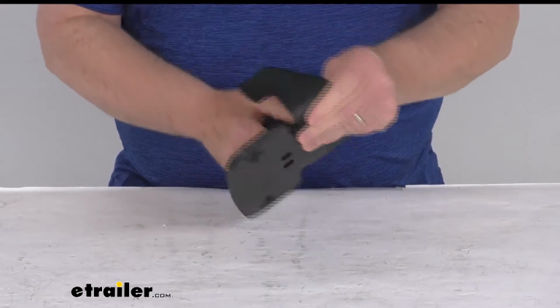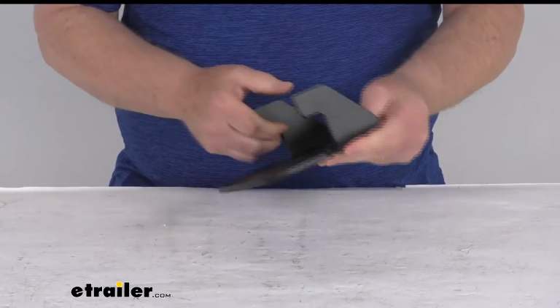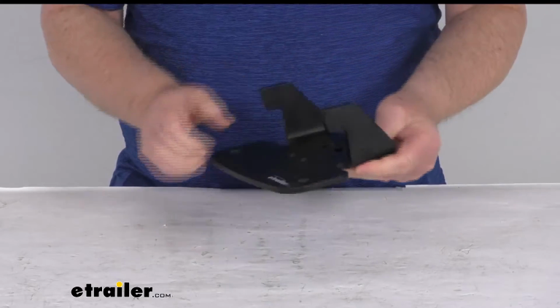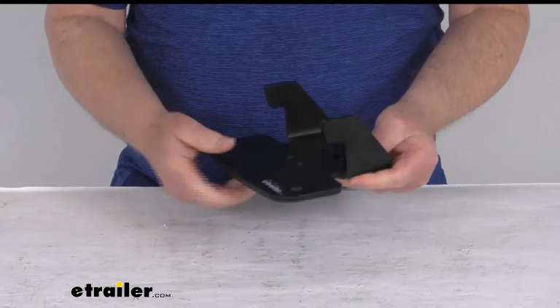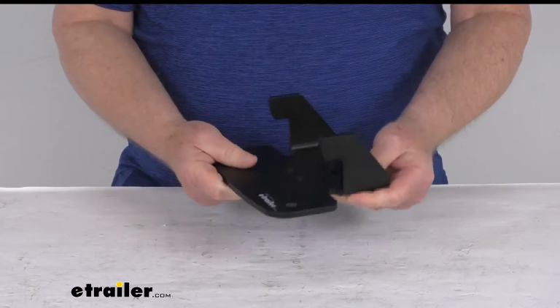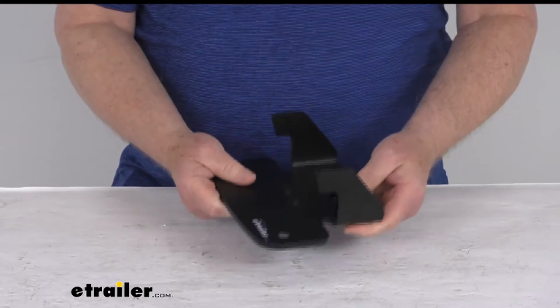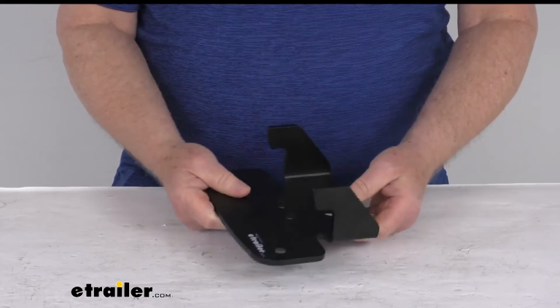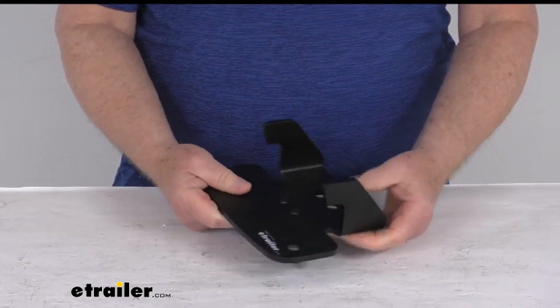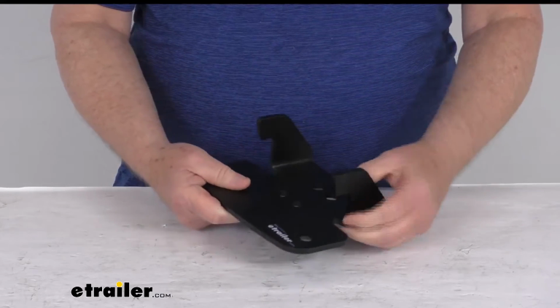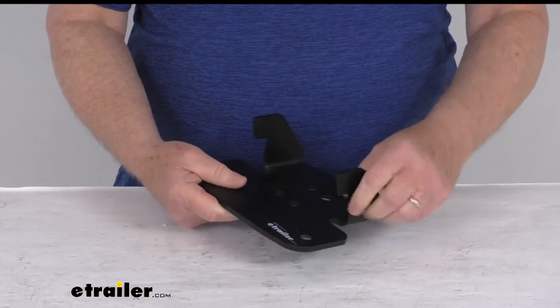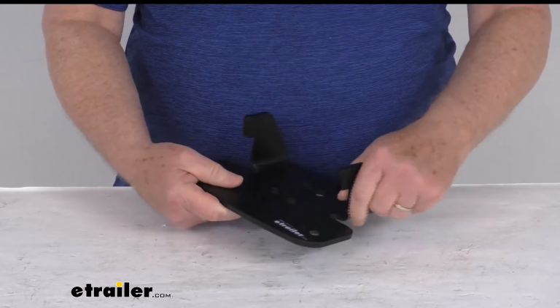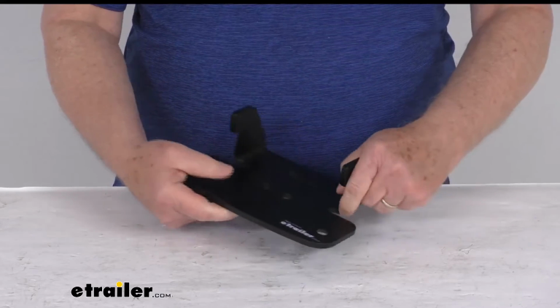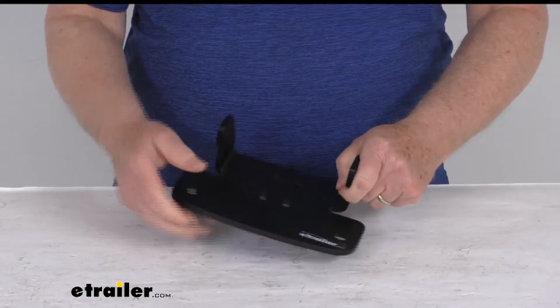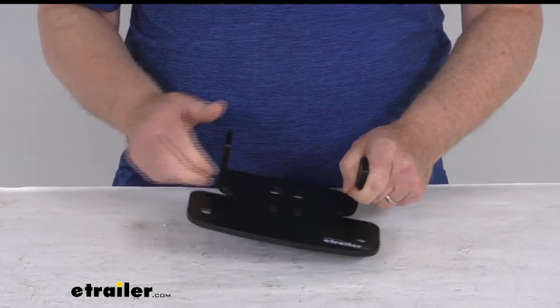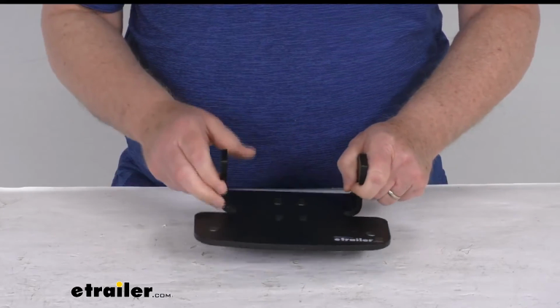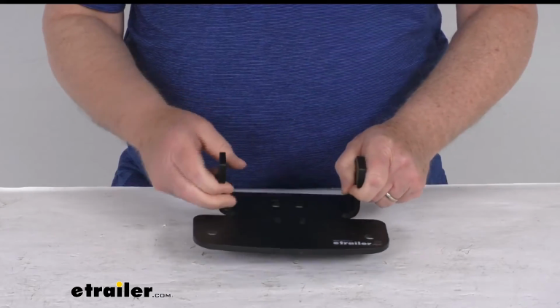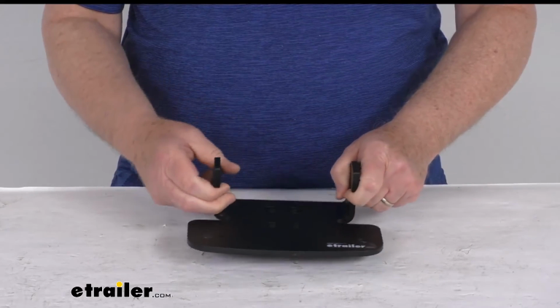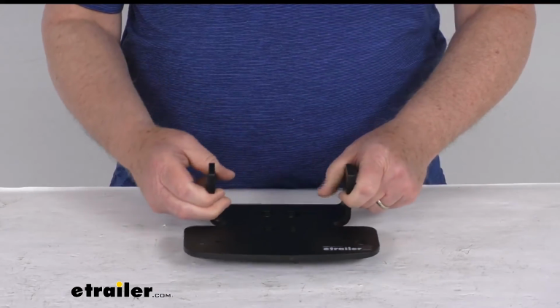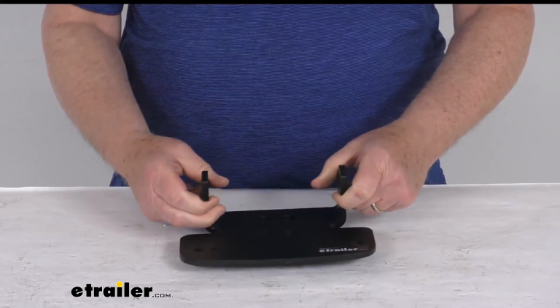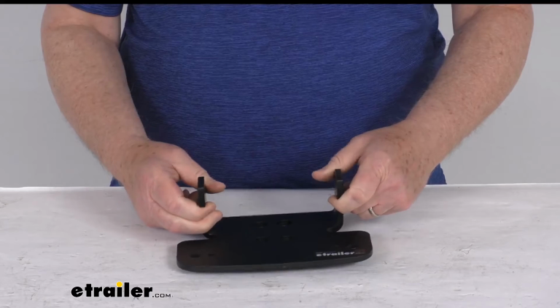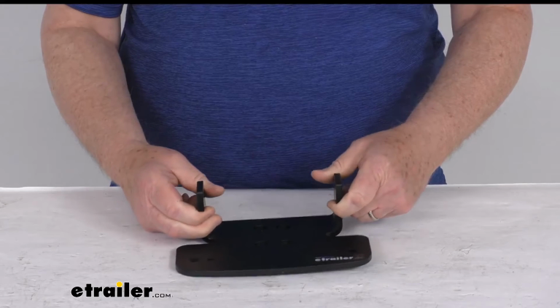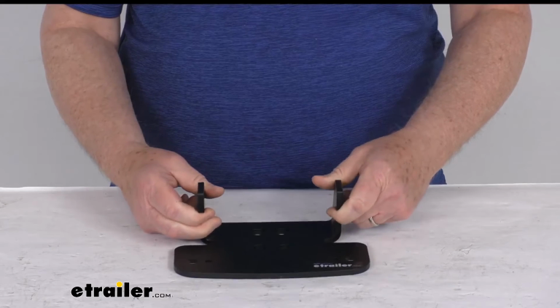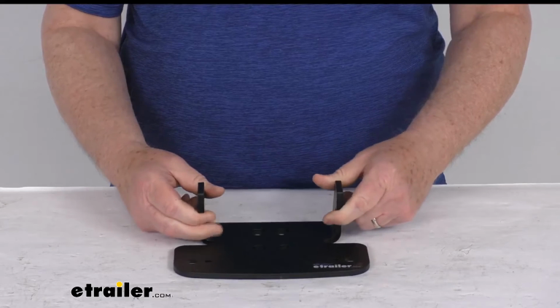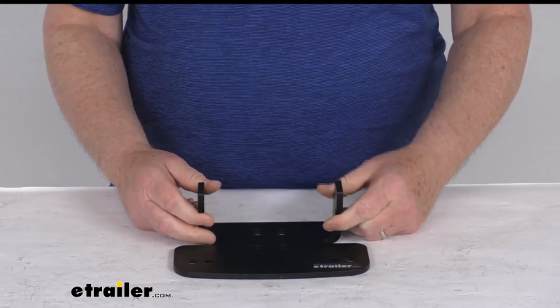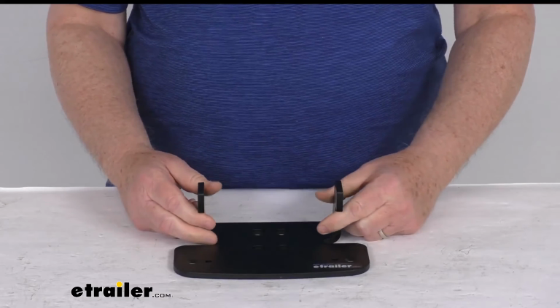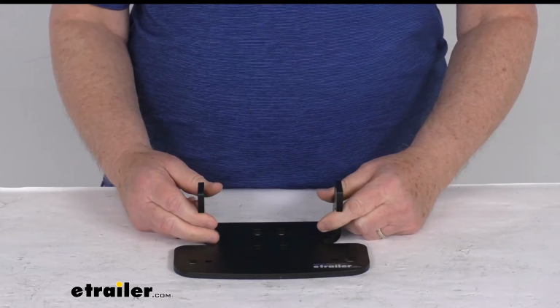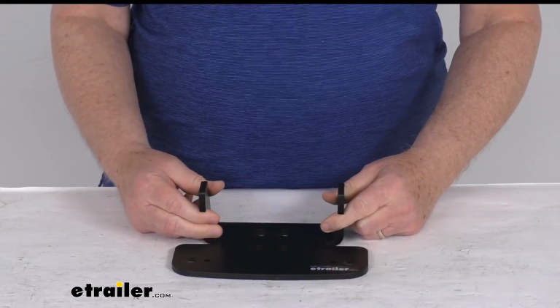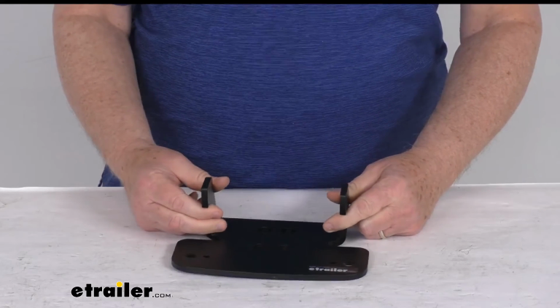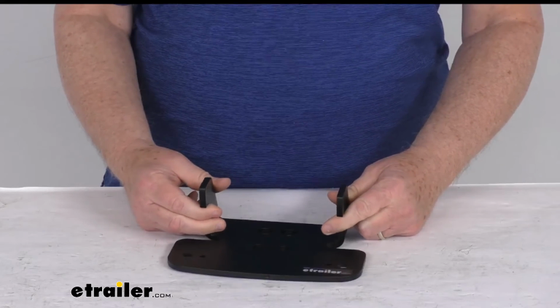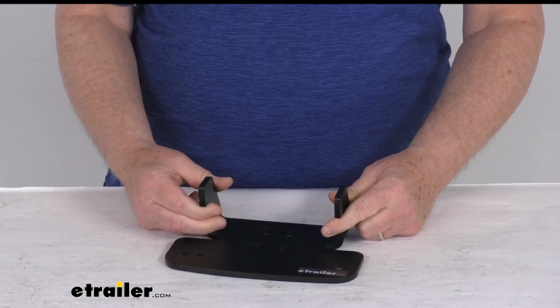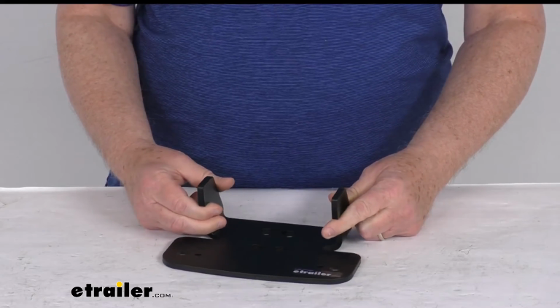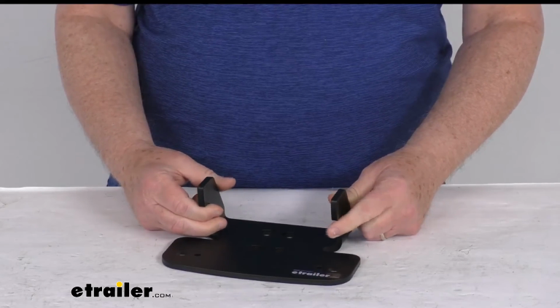But that should do it for the review of the replacement driver side upper bracket for the Ride-Rite air helper spring kit.